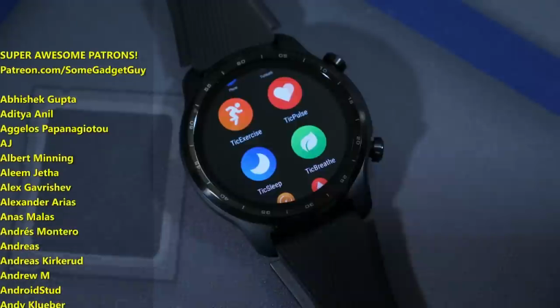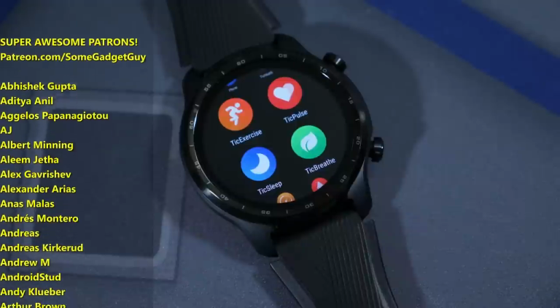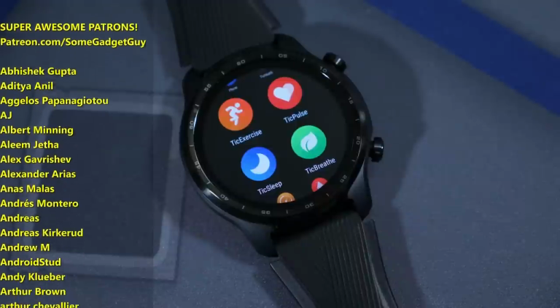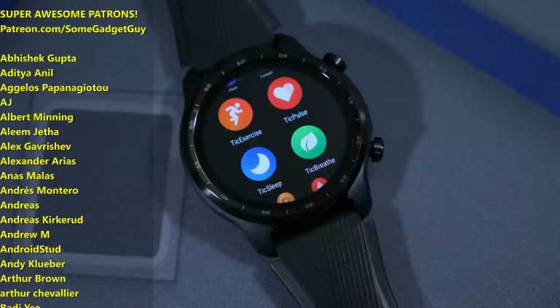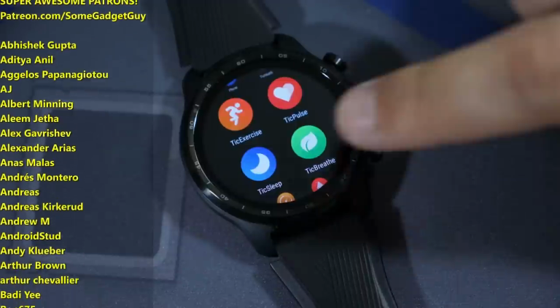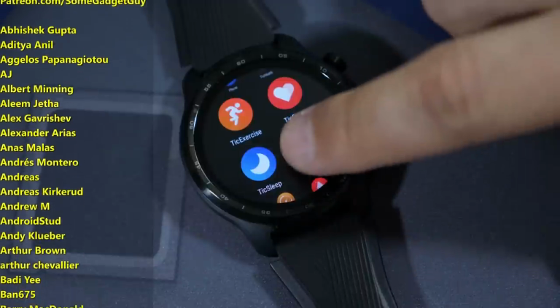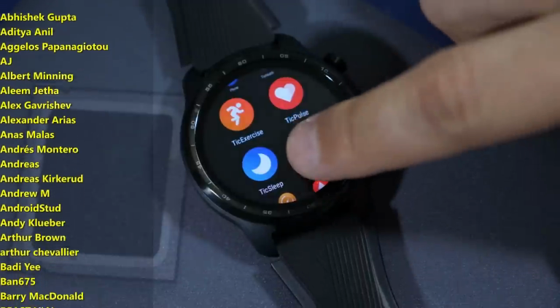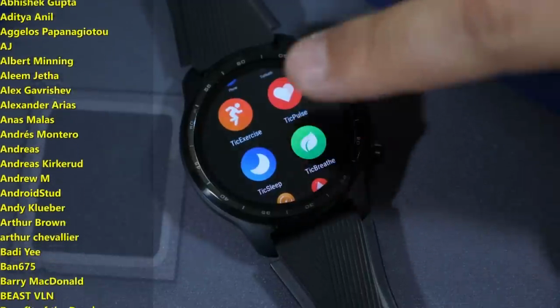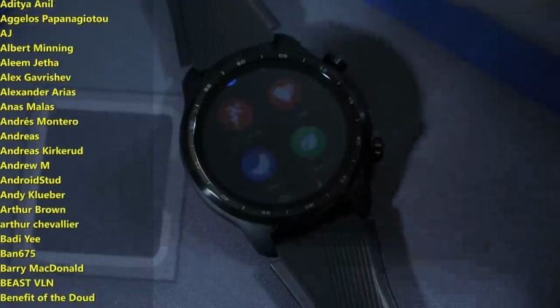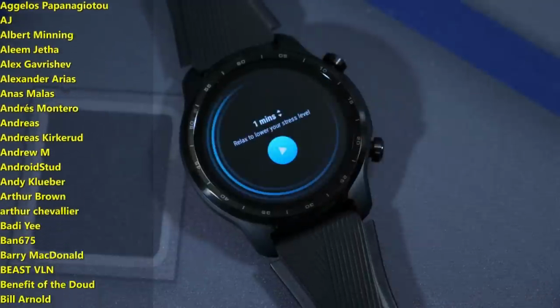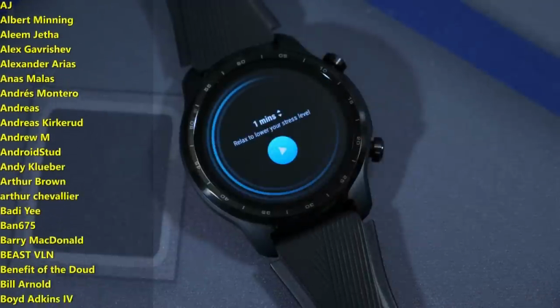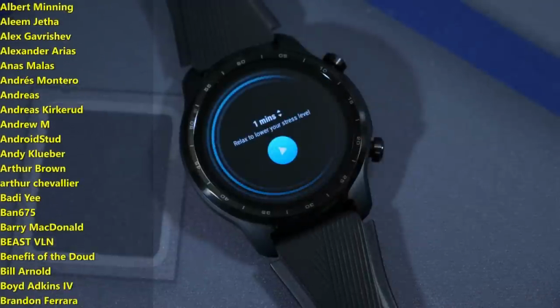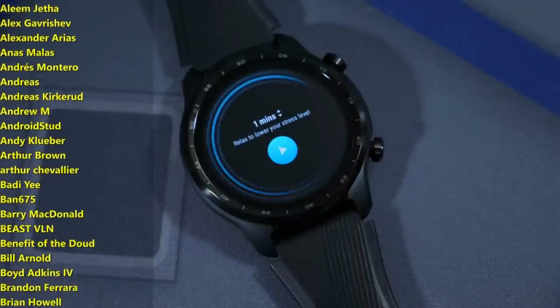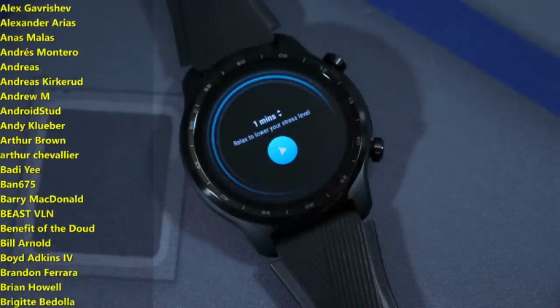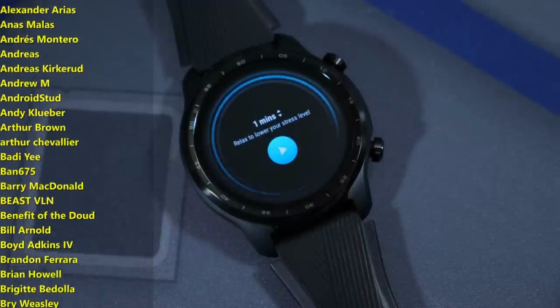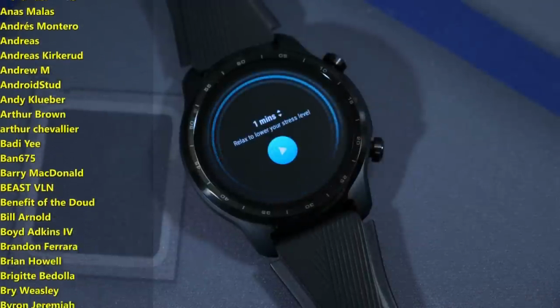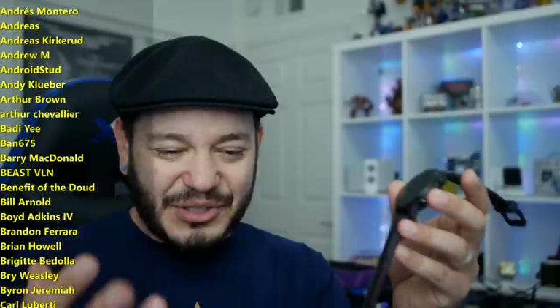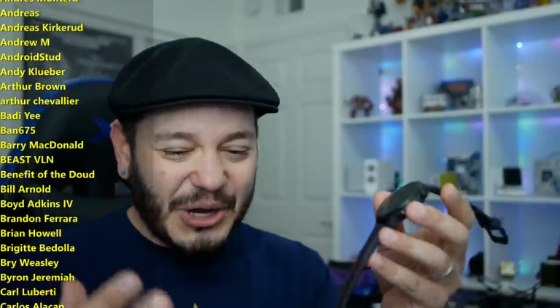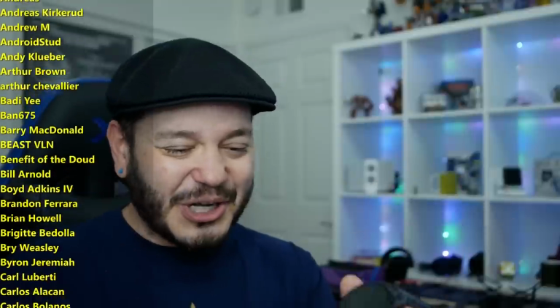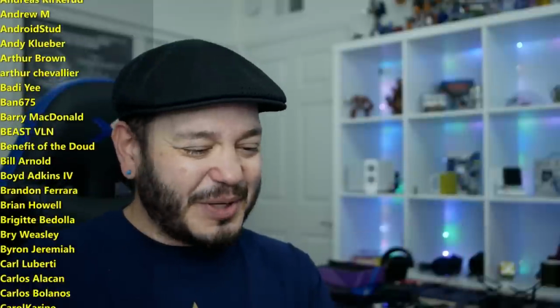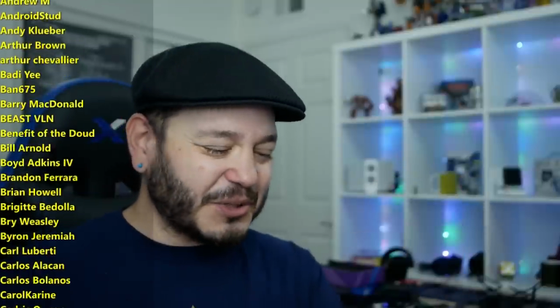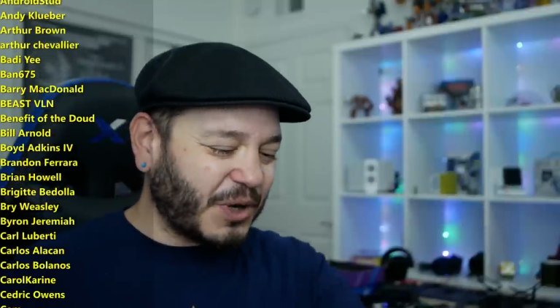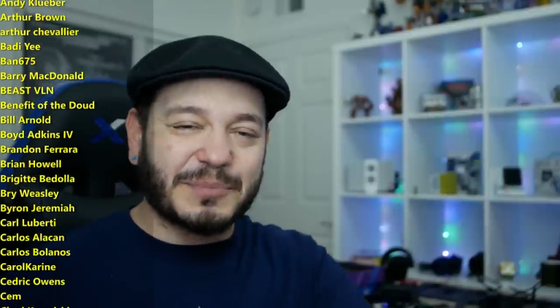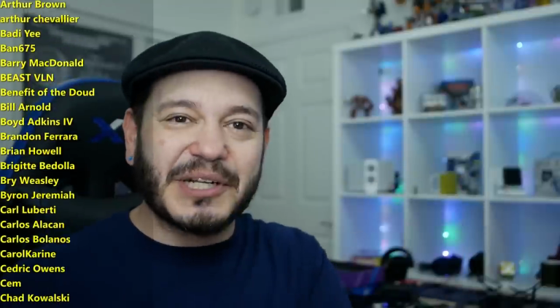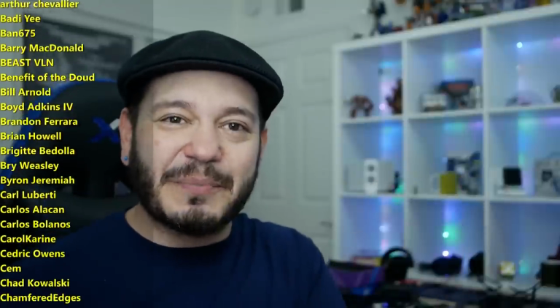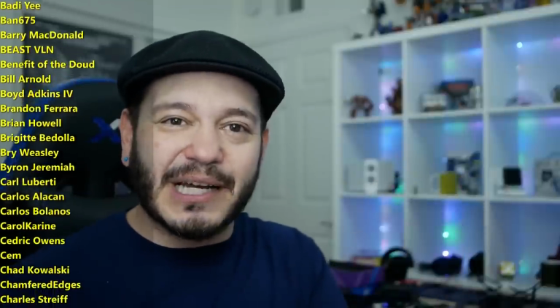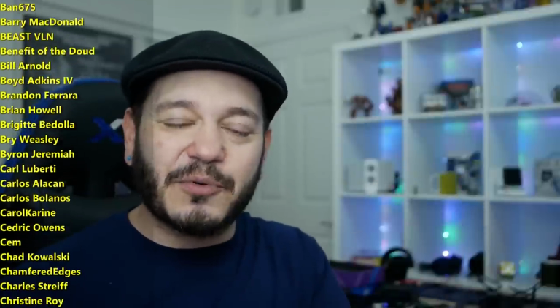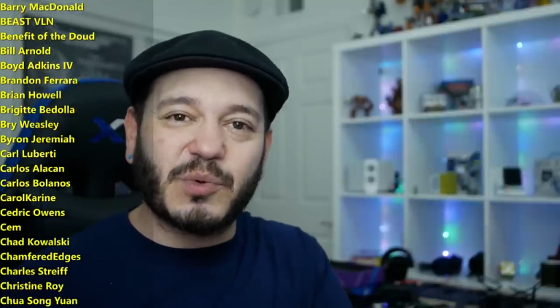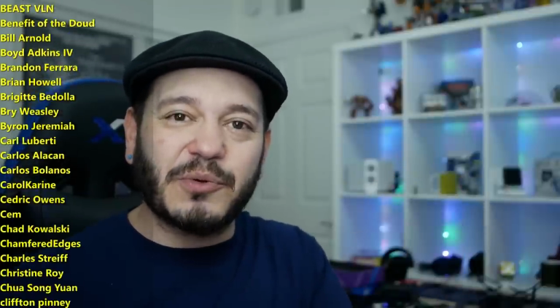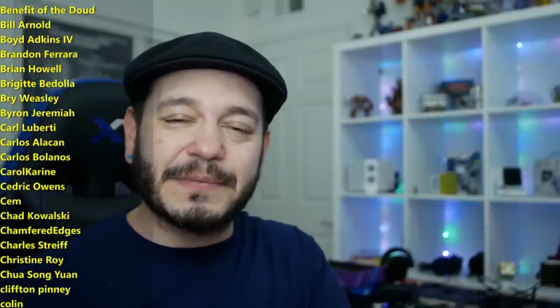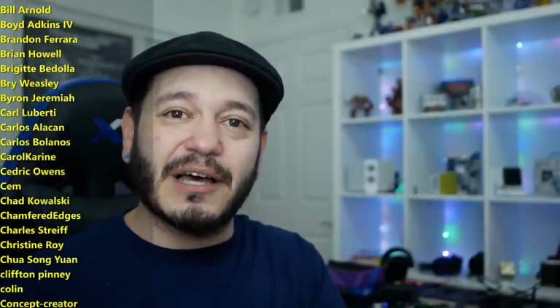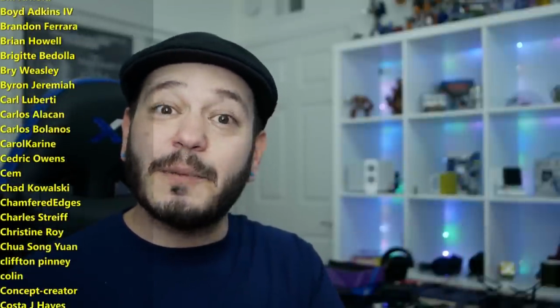I'd hold my breath, but then the TicWatch would nag me to breathe. It's so dopey holding the watch — I'm just going to put it back on my wrist while we wrap this all up.